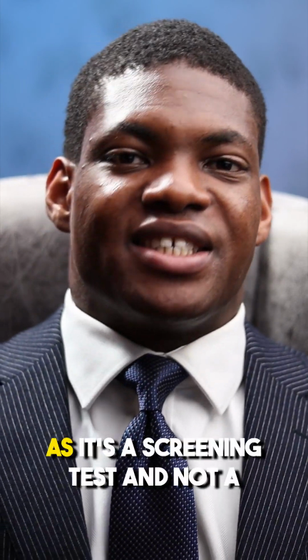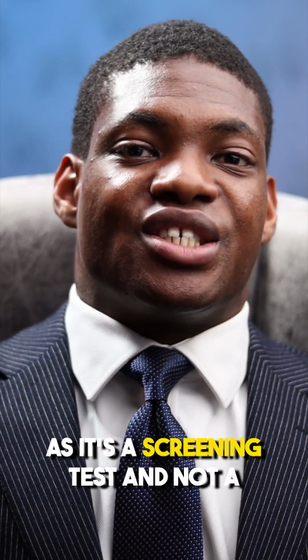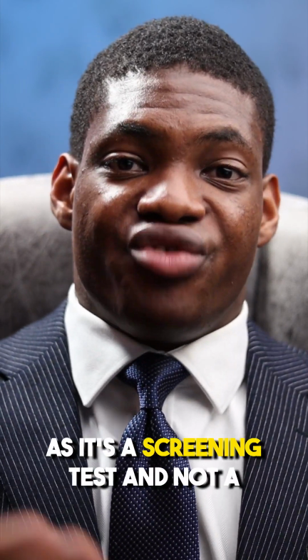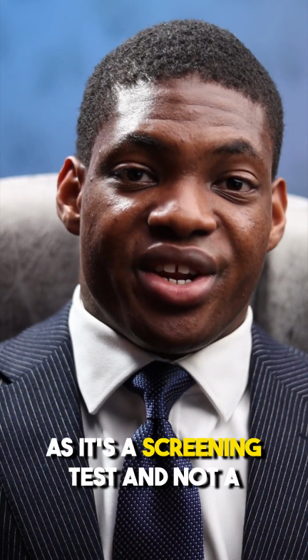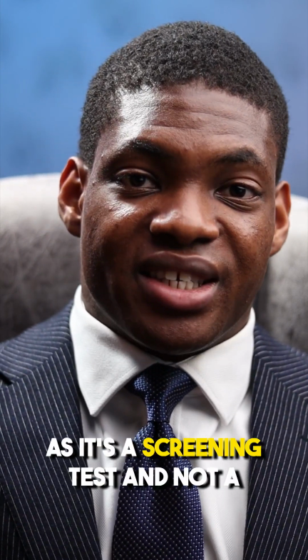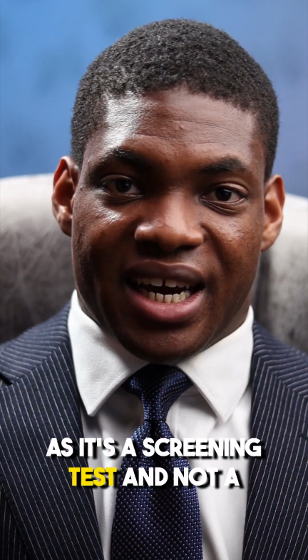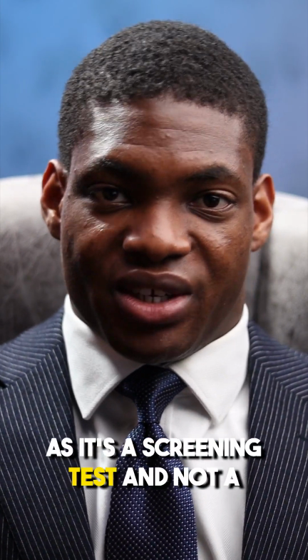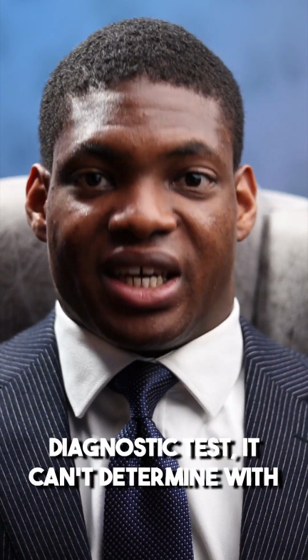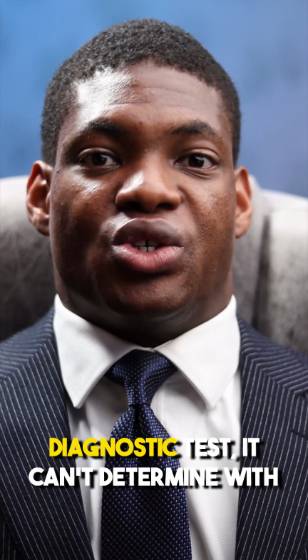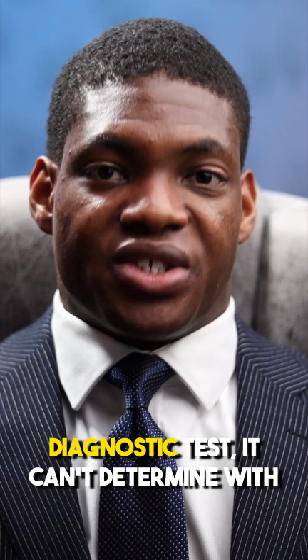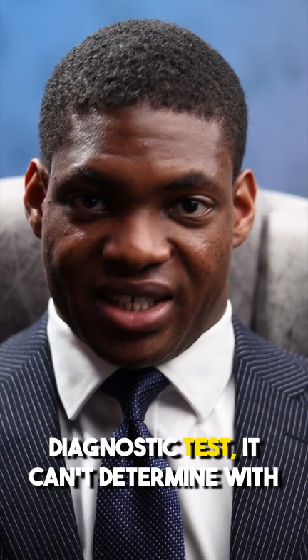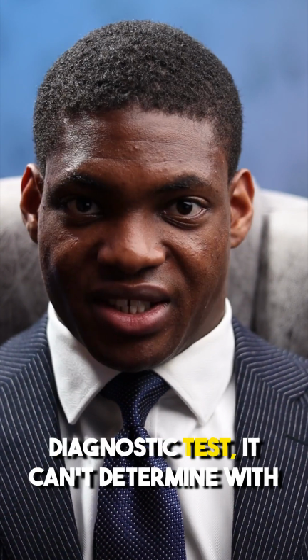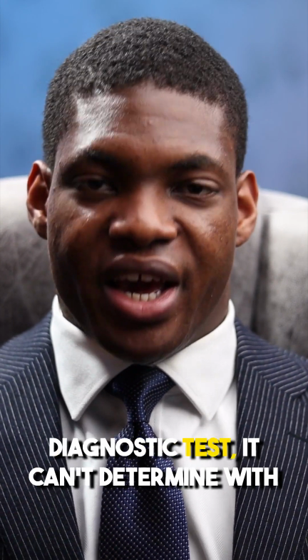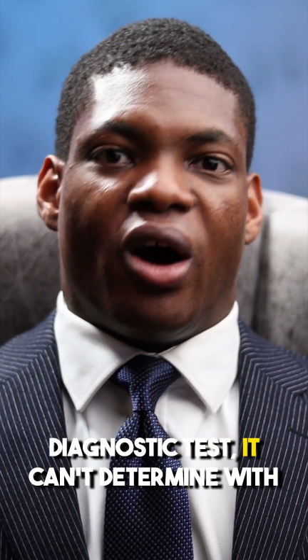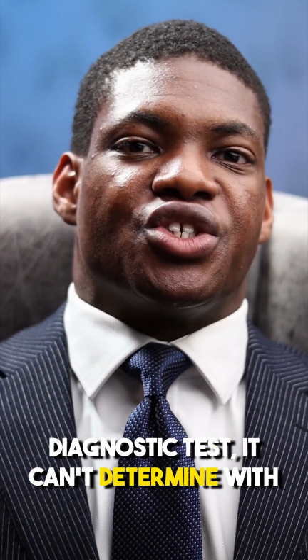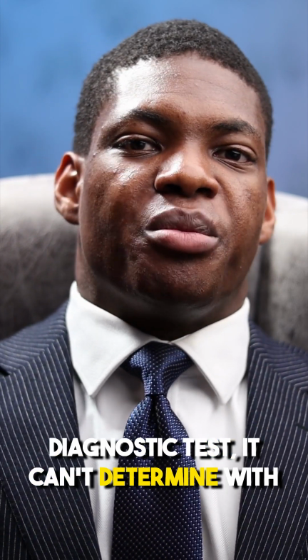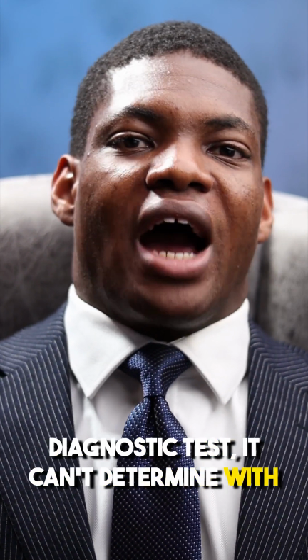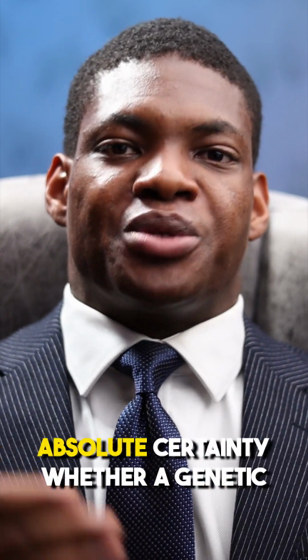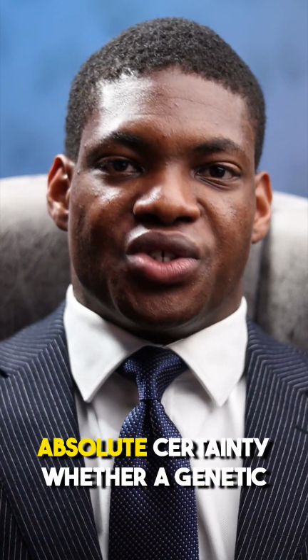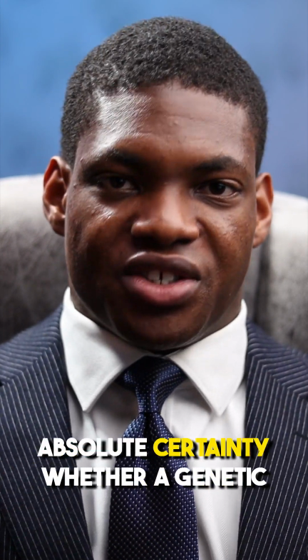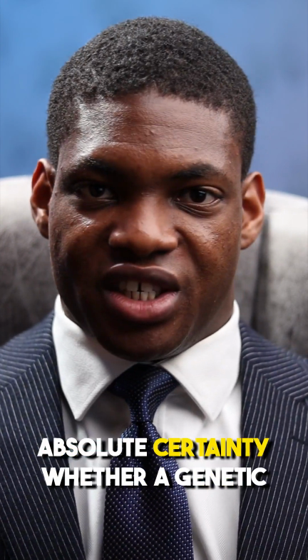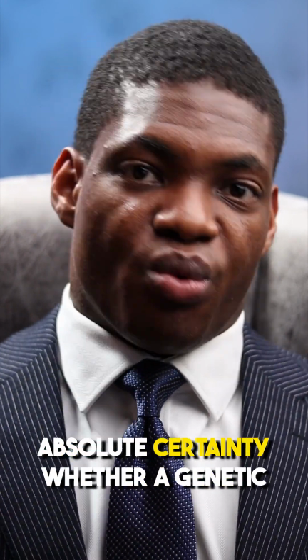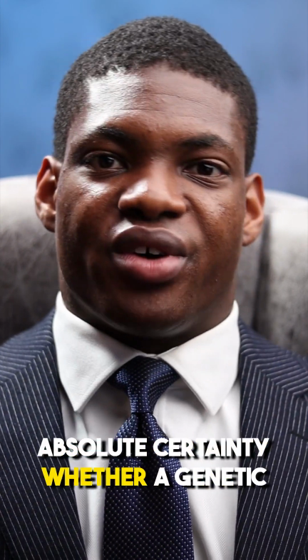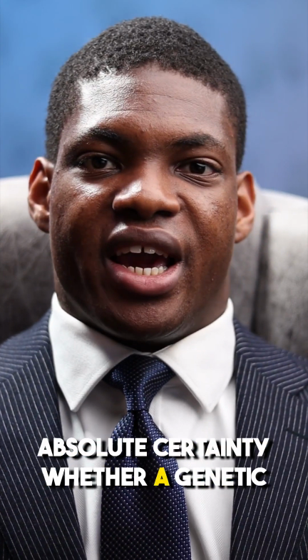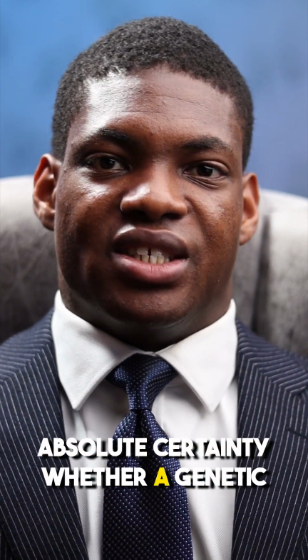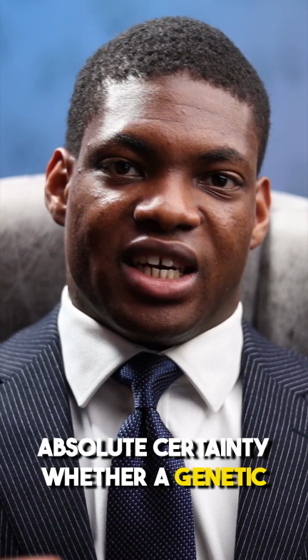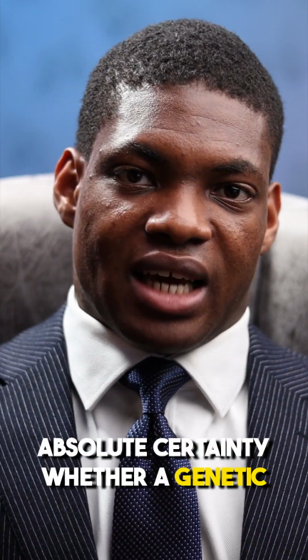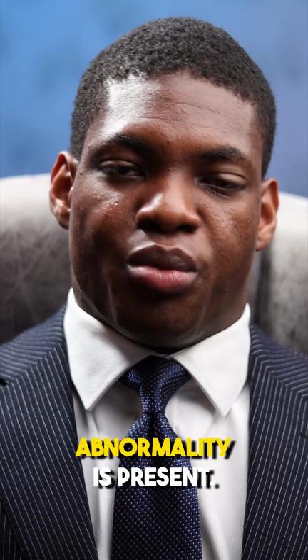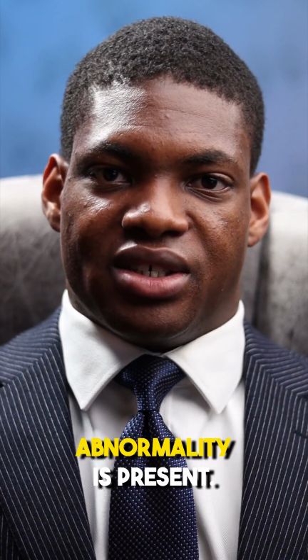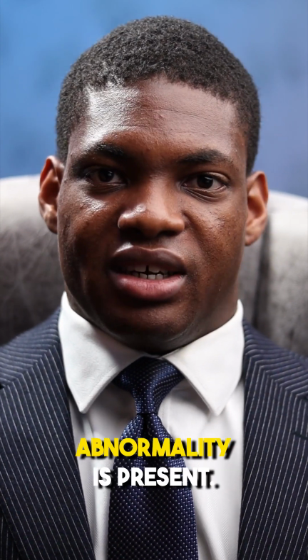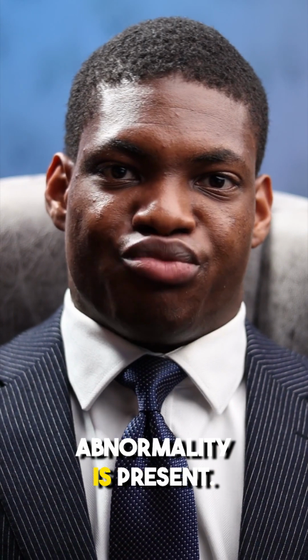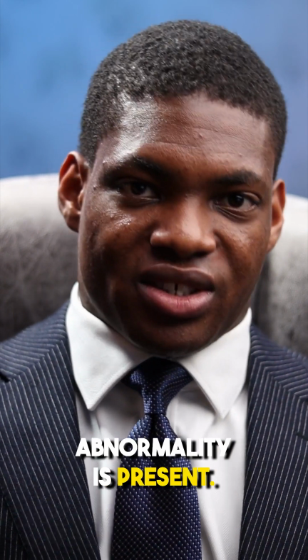It's also less risky, as these earlier methods have a 1 in 200, or 0.5%, chance of miscarriage. As it's a screening test and not a diagnostic test, it can't determine with absolute certainty whether a genetic abnormality is present.